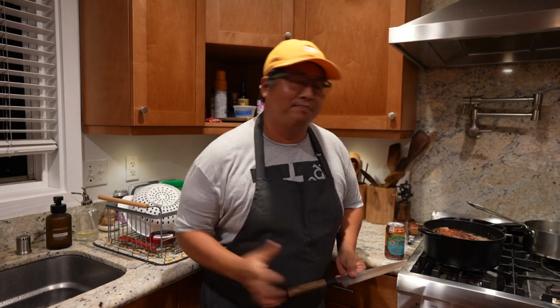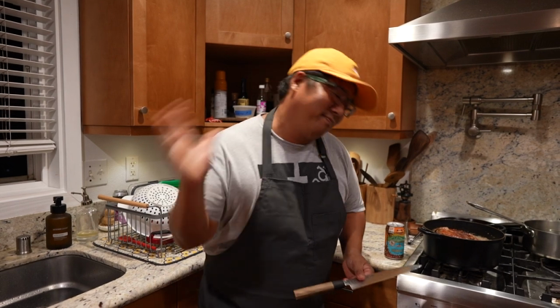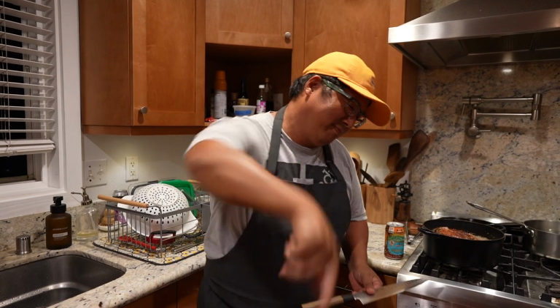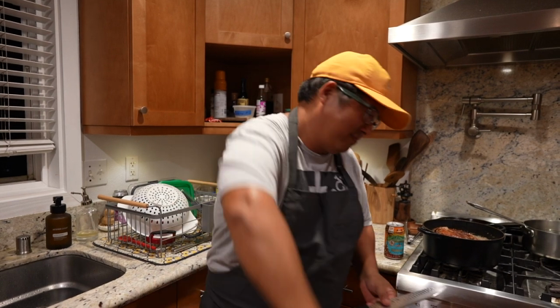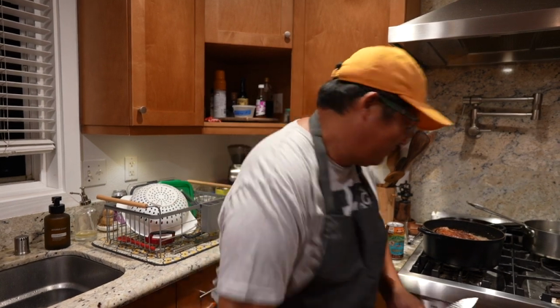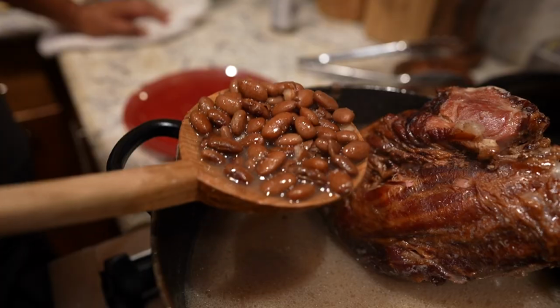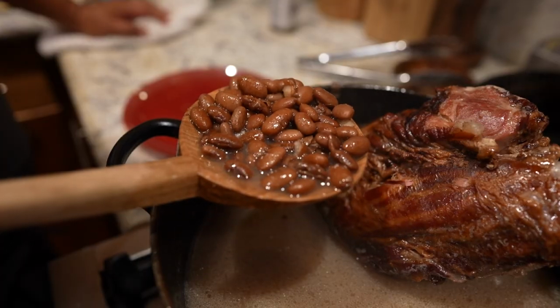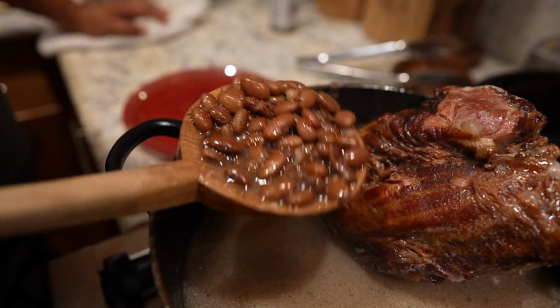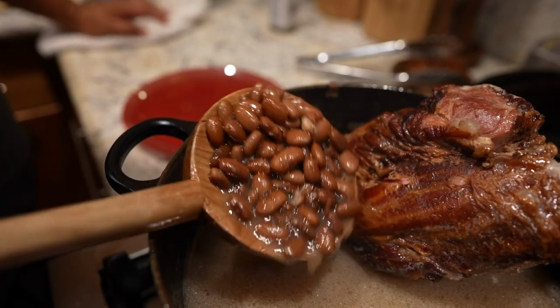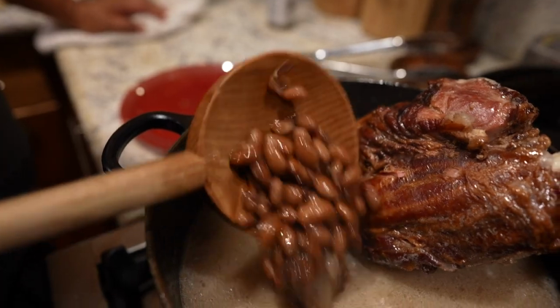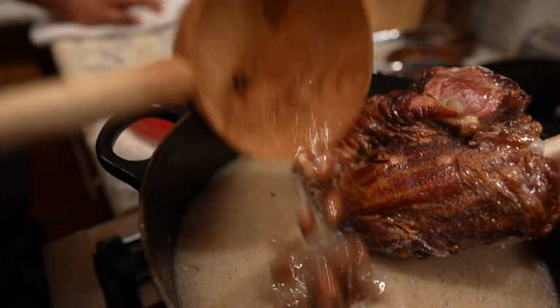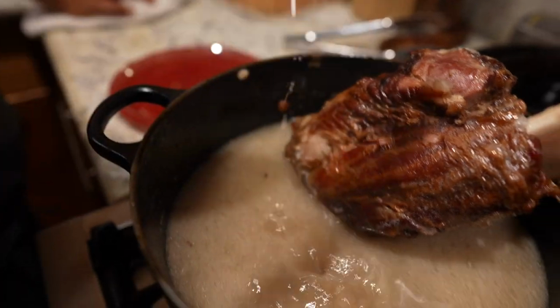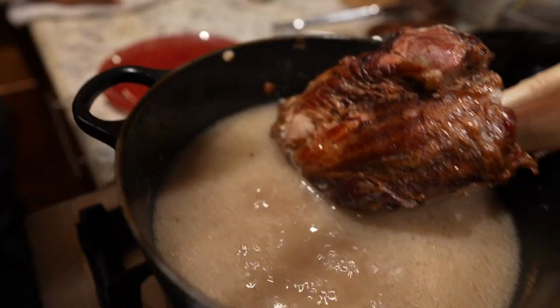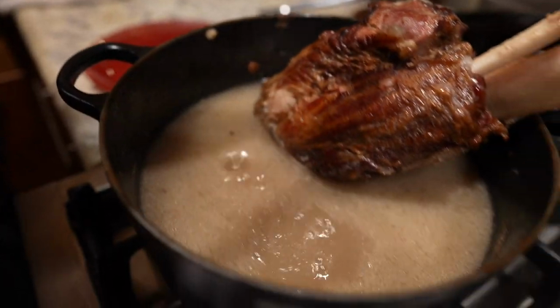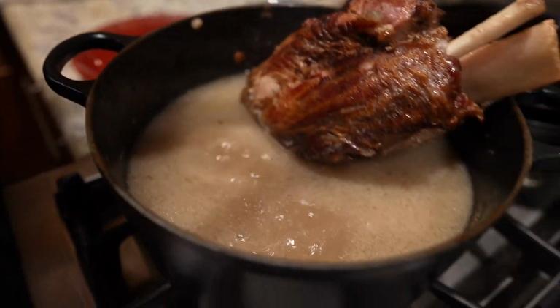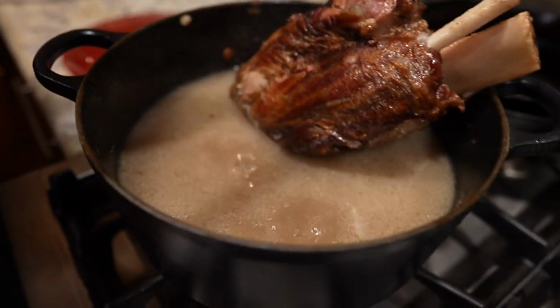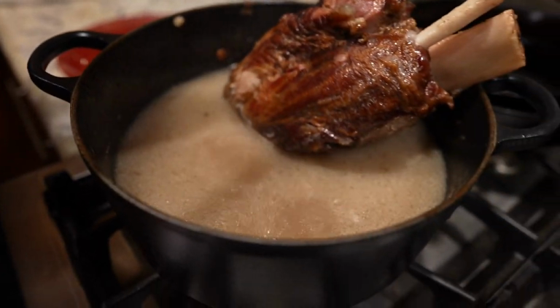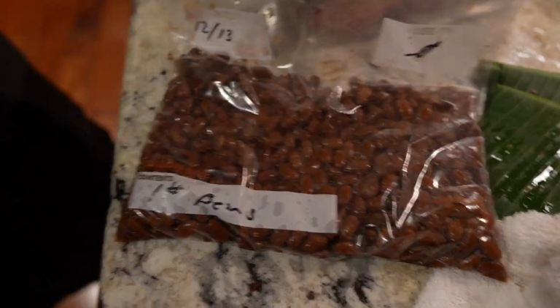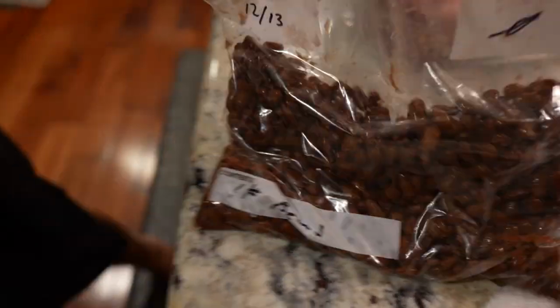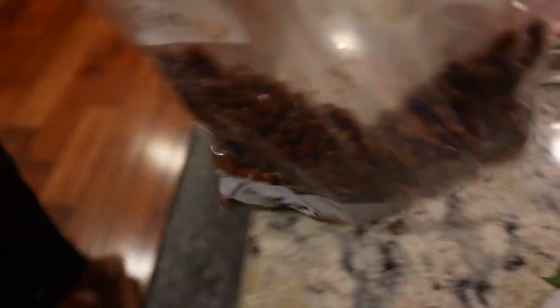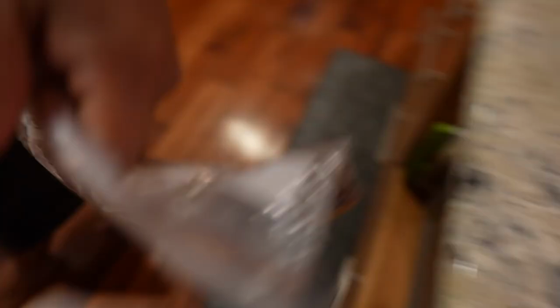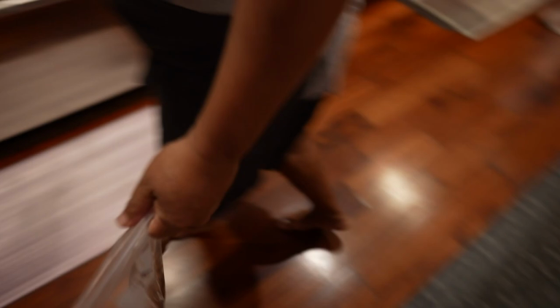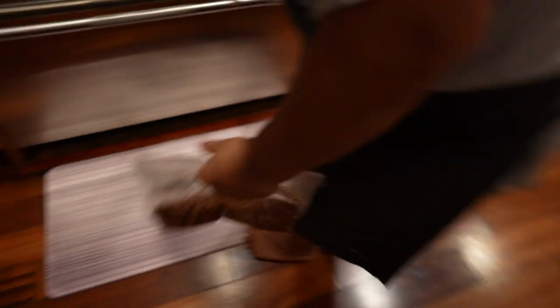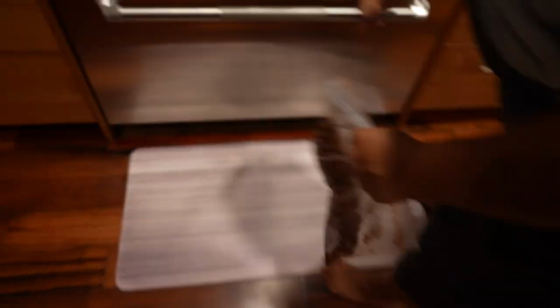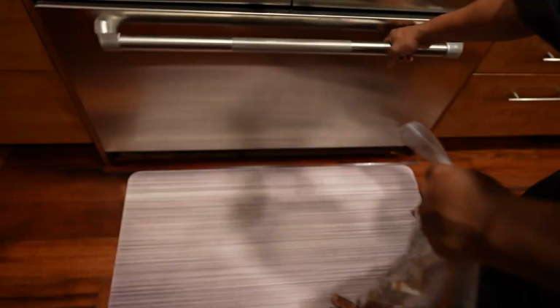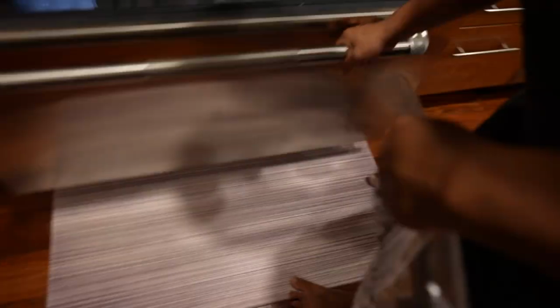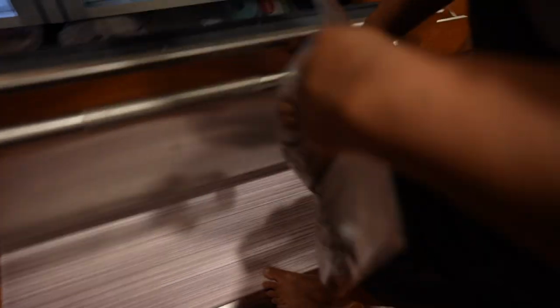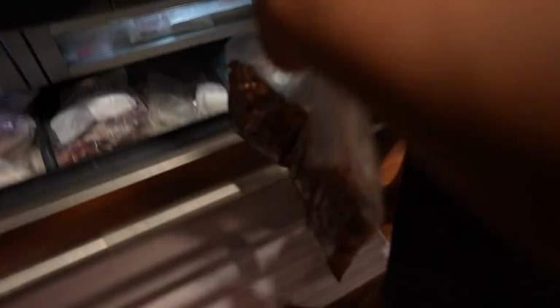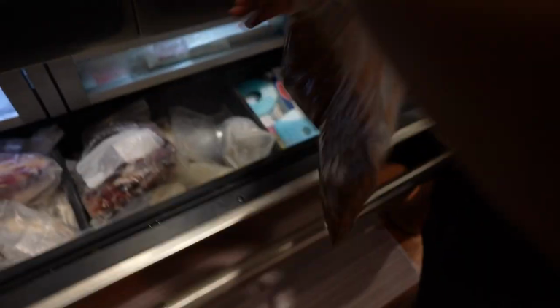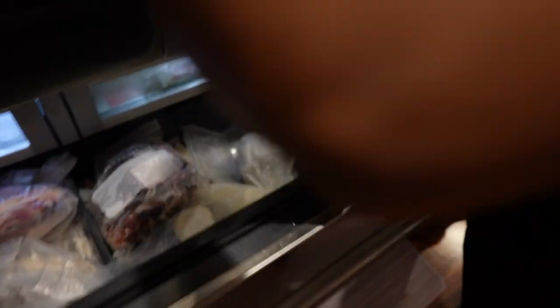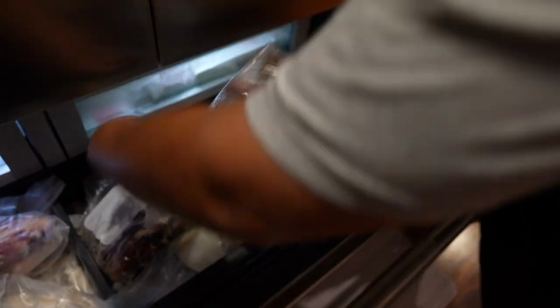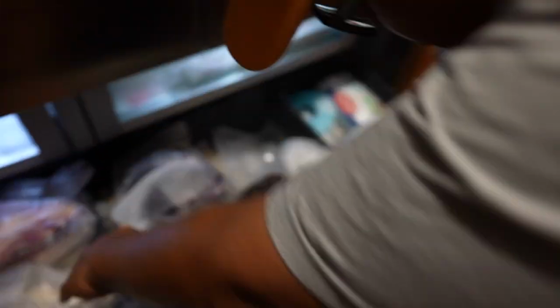First off, cook your beans in the shank water, and you can freeze the beans that you don't use later, because it's all about that flavor.